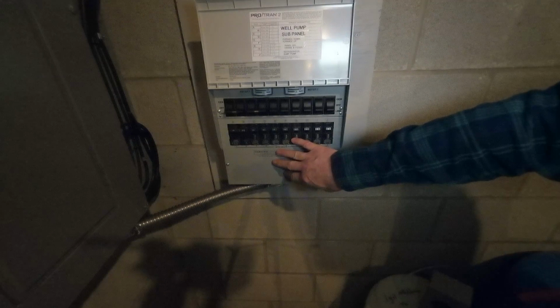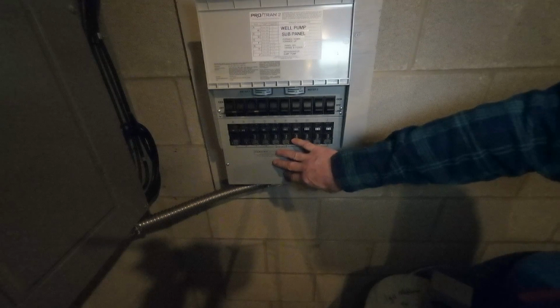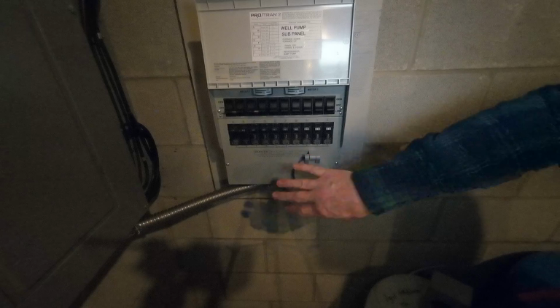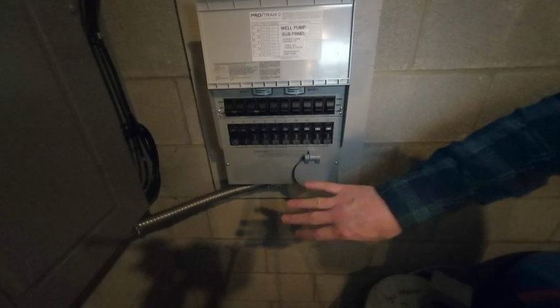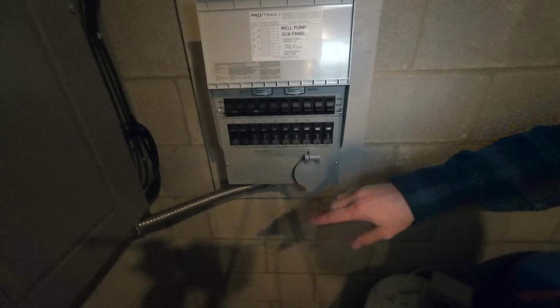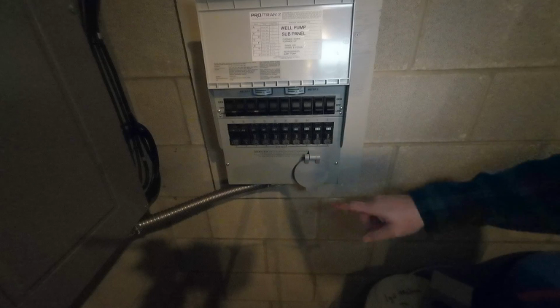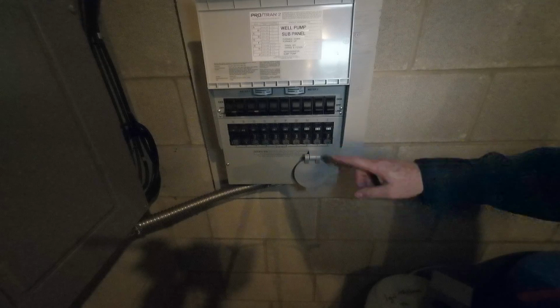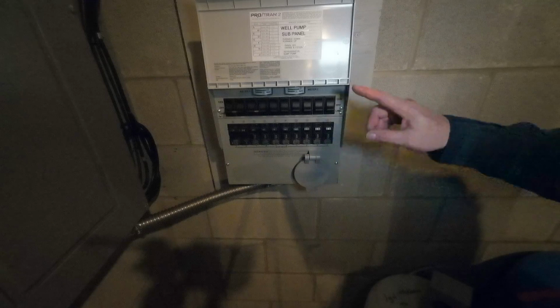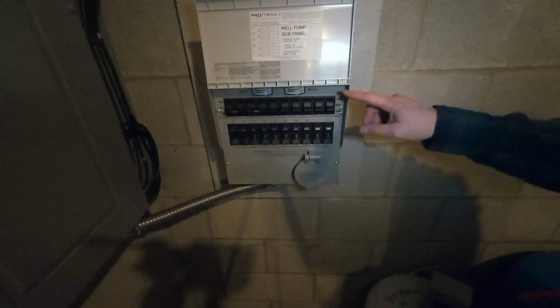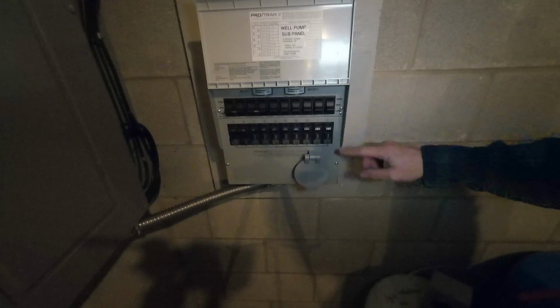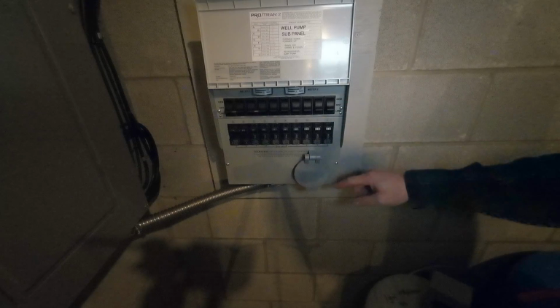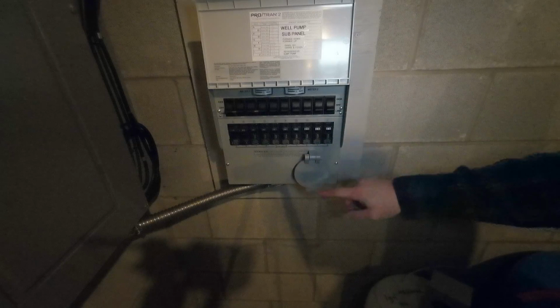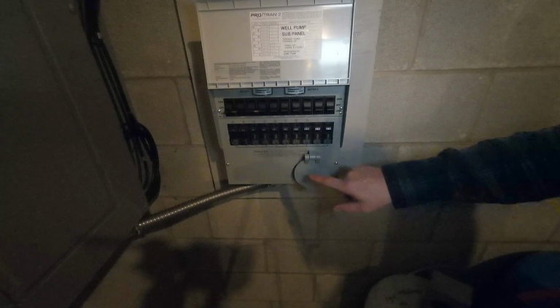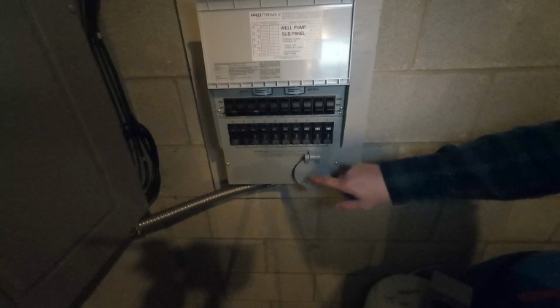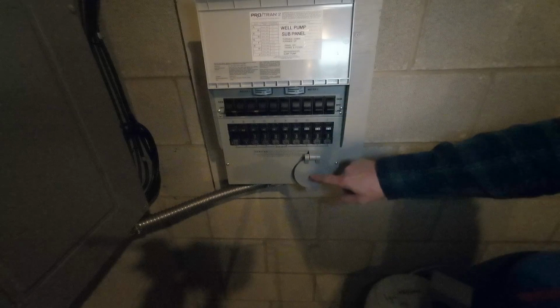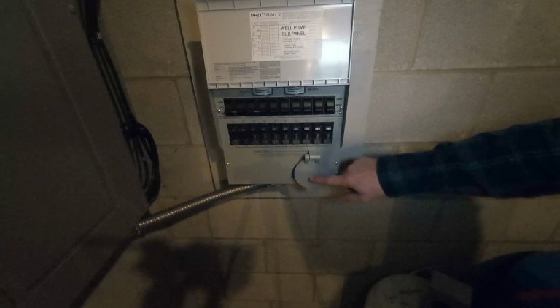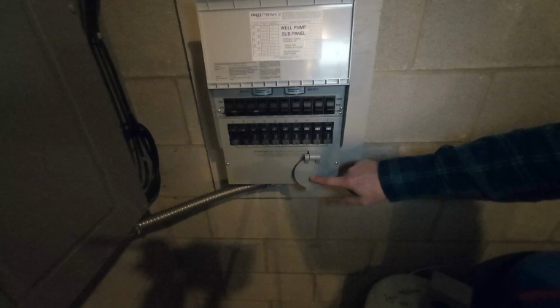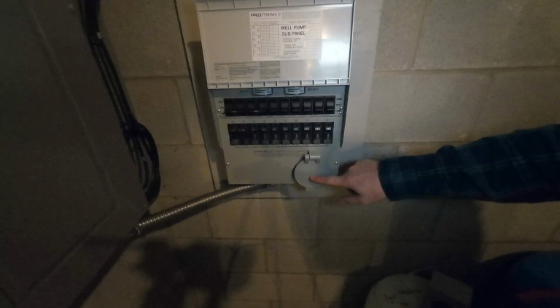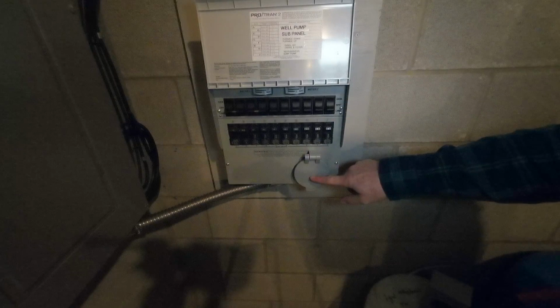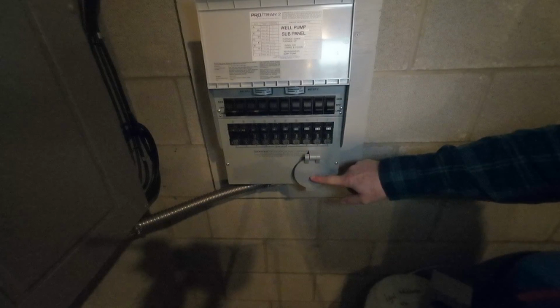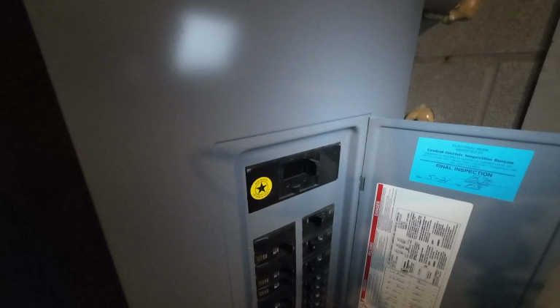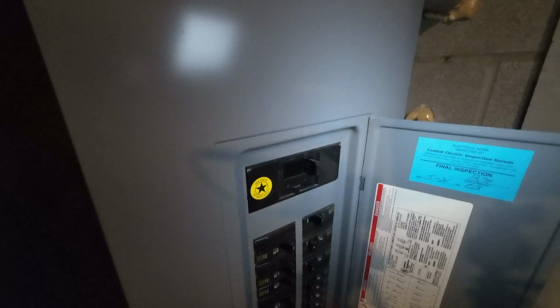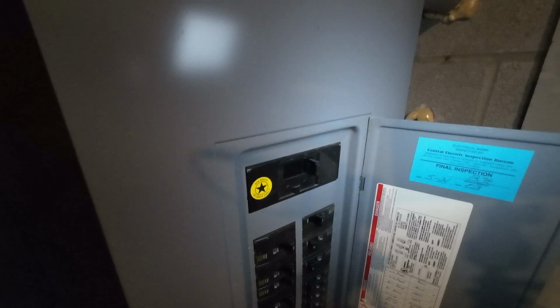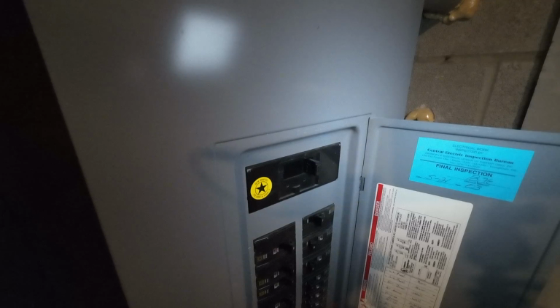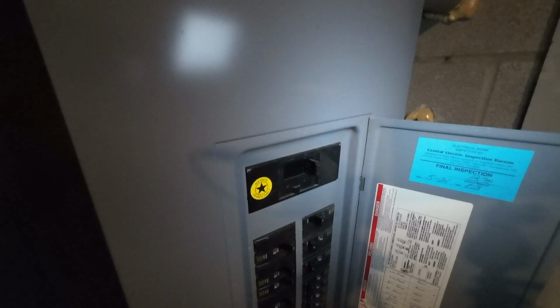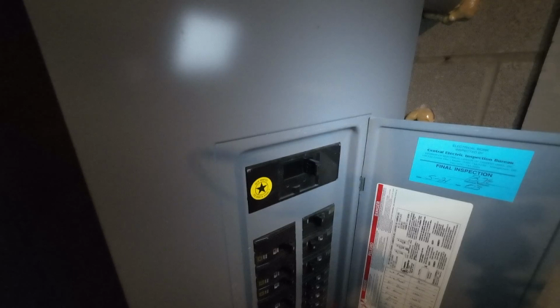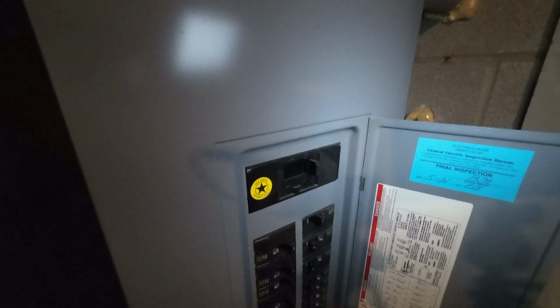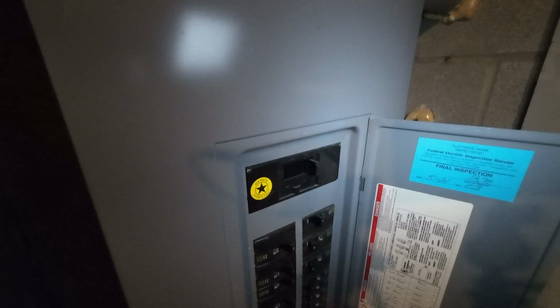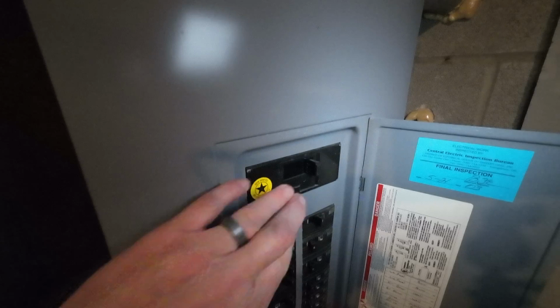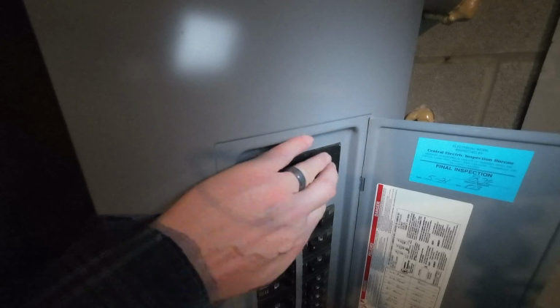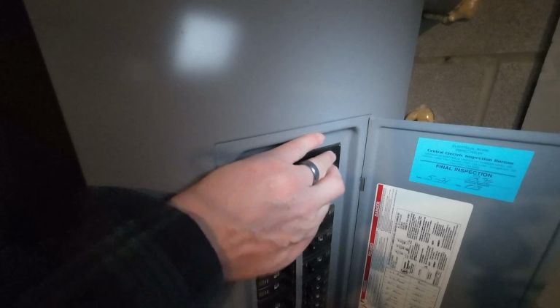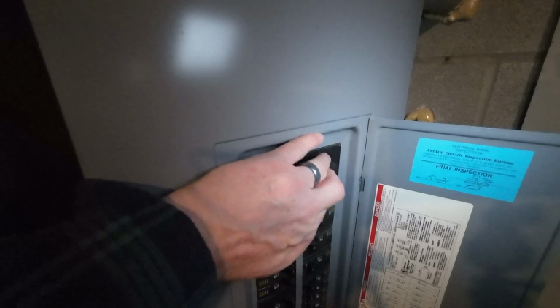This box is hot — there is active electricity in here right now. Before I pull this front panel off to remove the inlet, I'm going to need to turn off the main breaker.